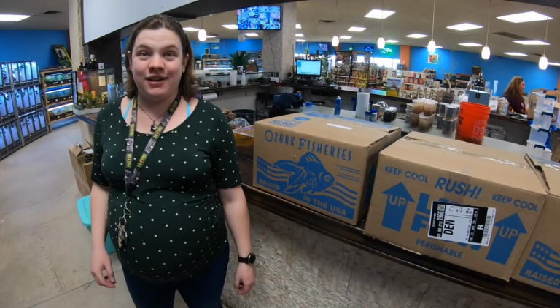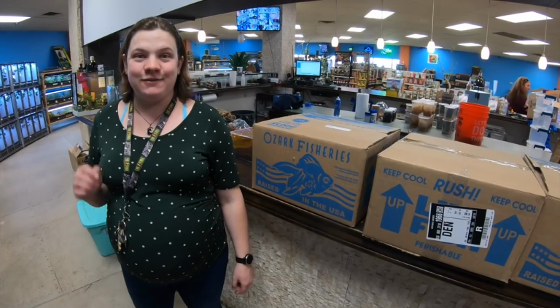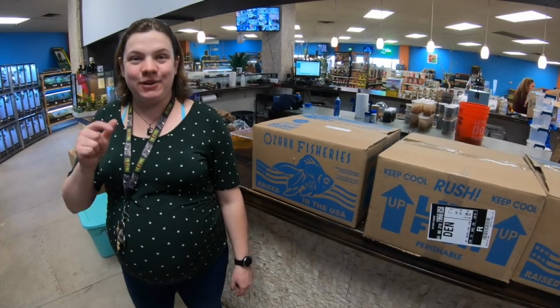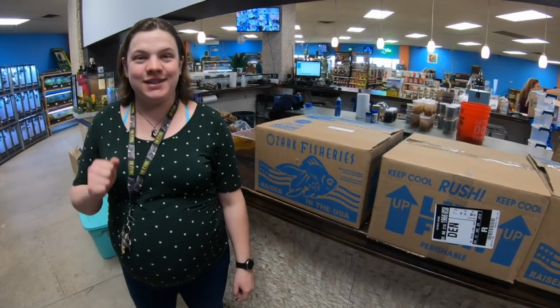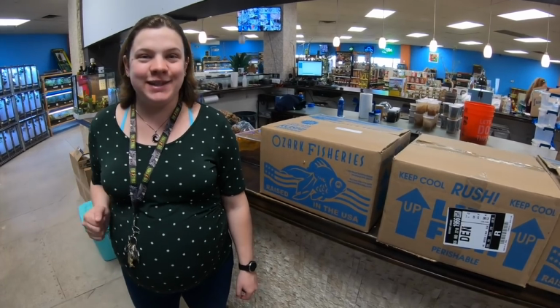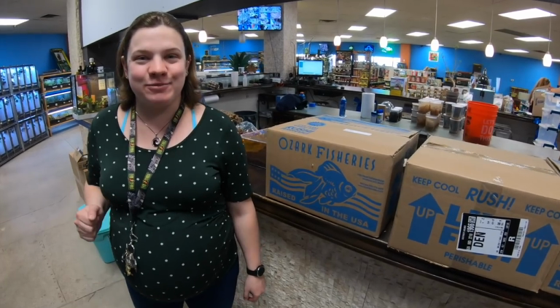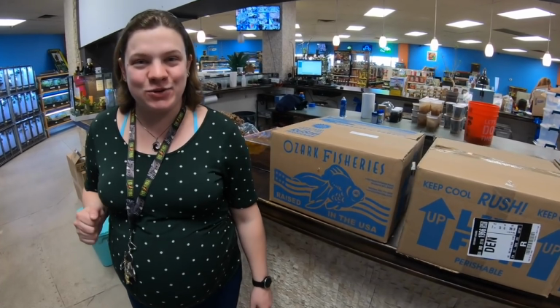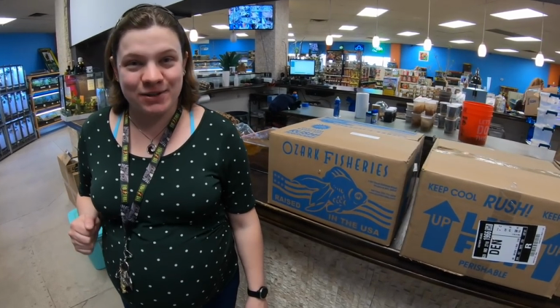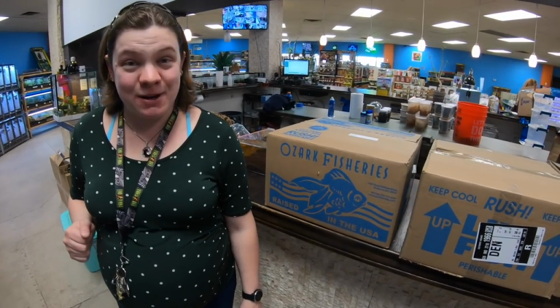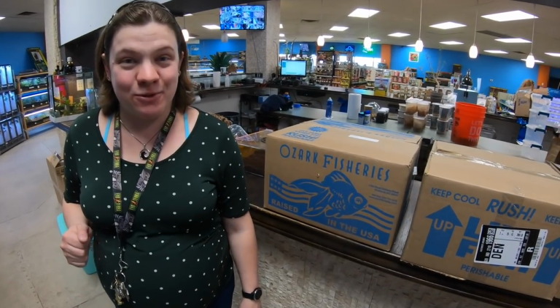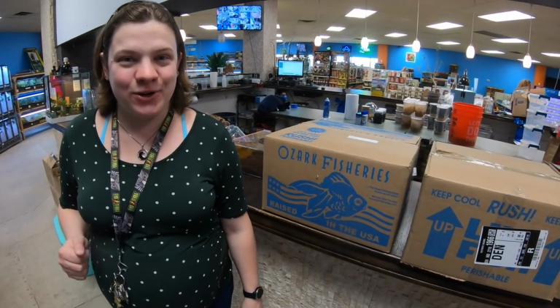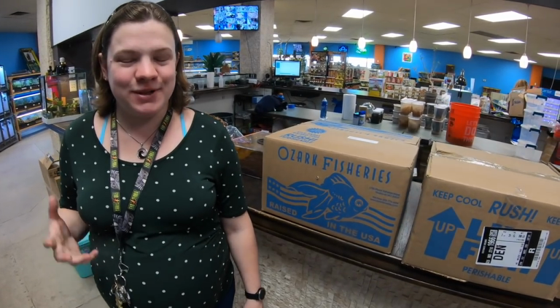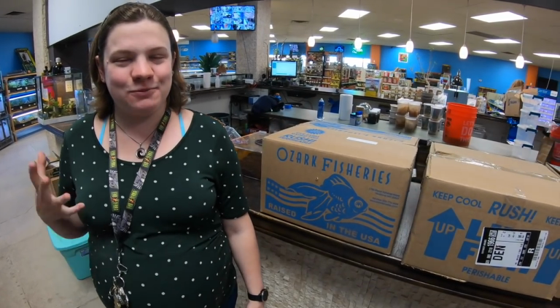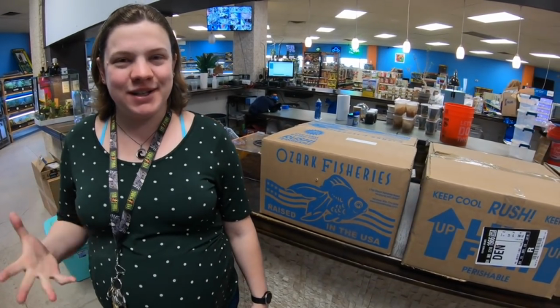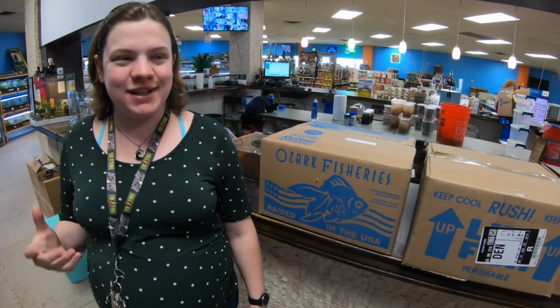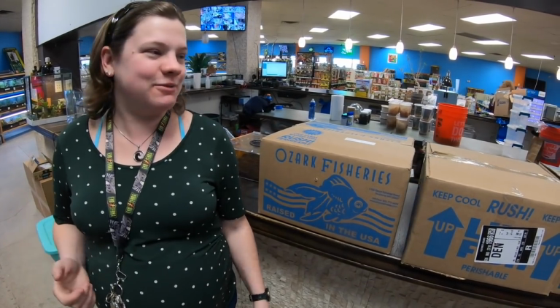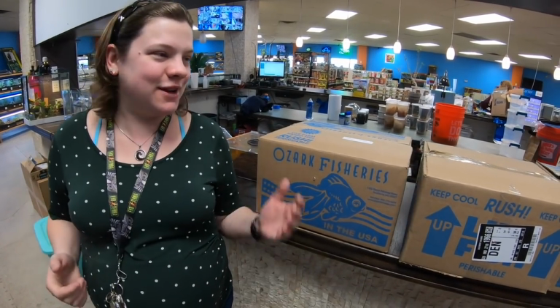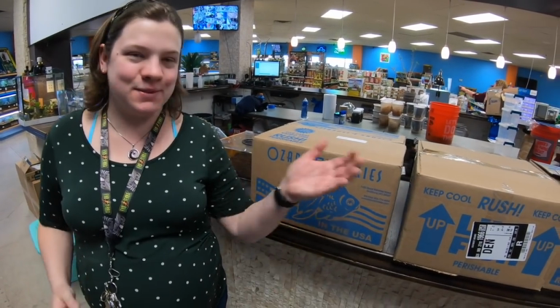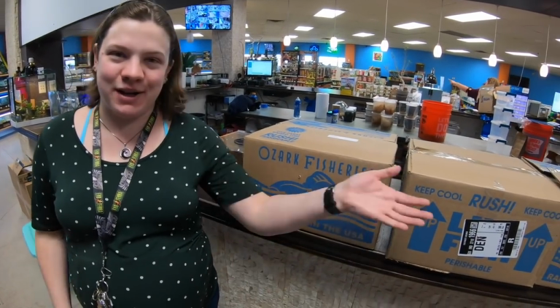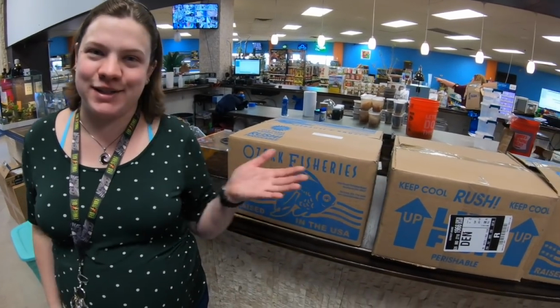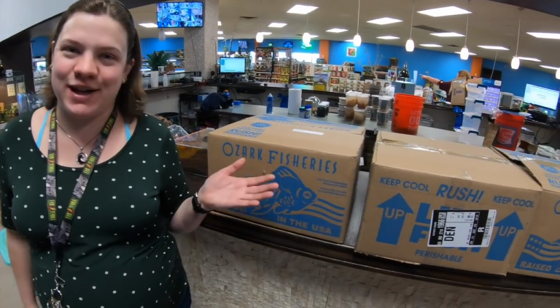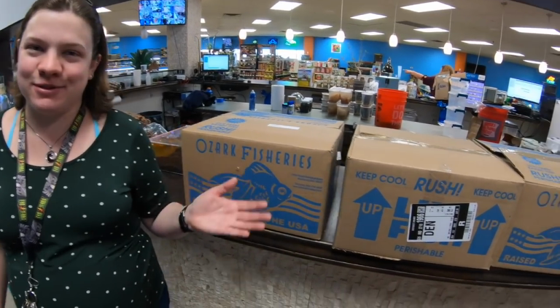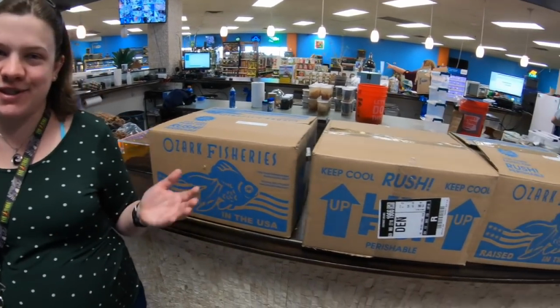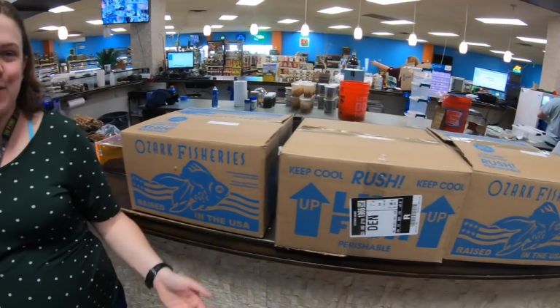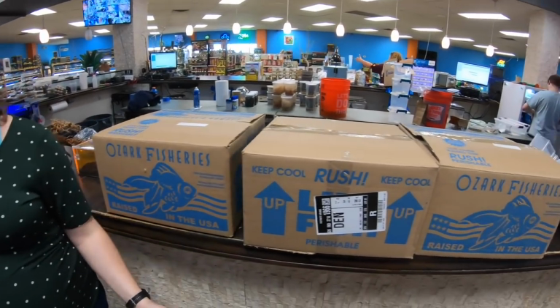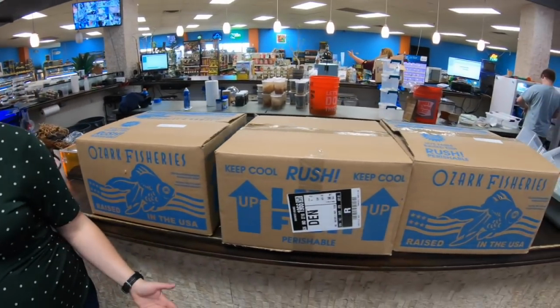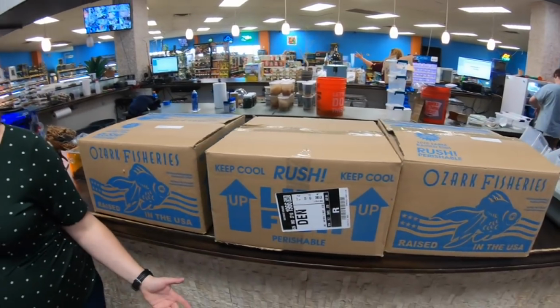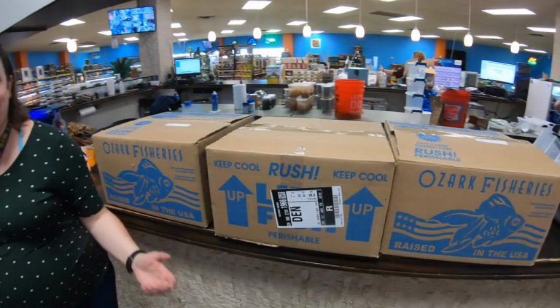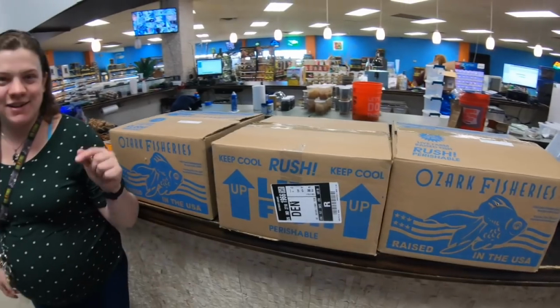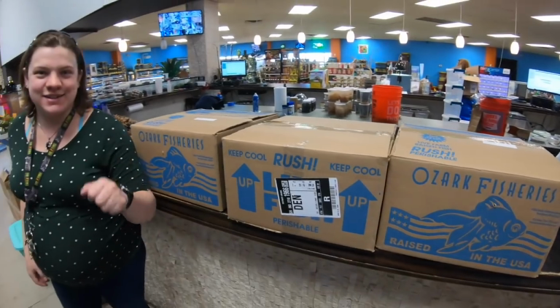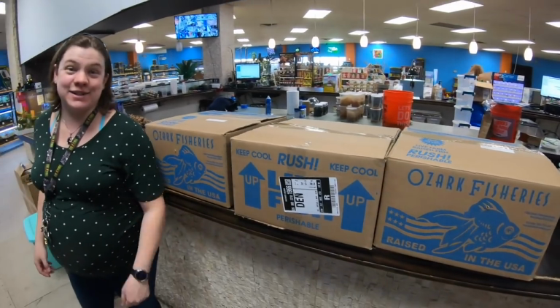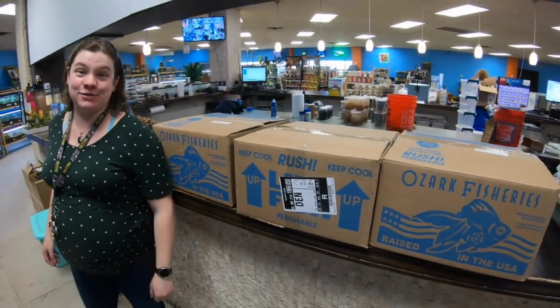Hey everyone, it's Elise from NatureBox Pet Emporium. It is Wednesday and we have some boxes of animals. What's inside? Stay tuned.